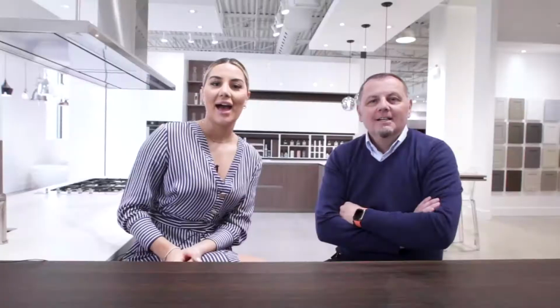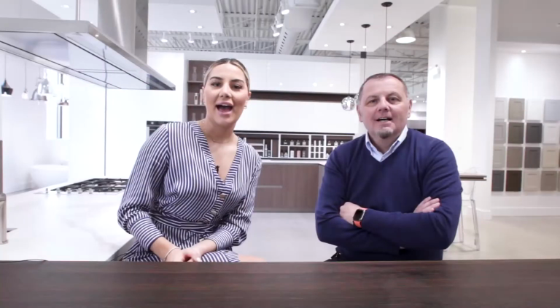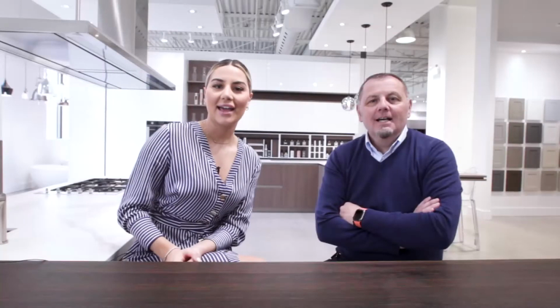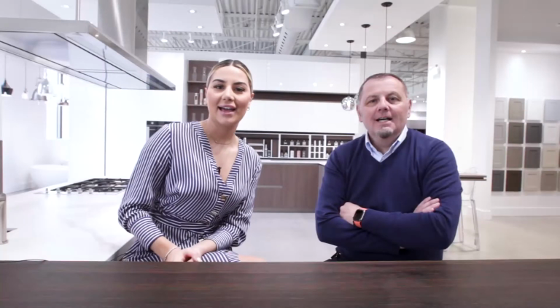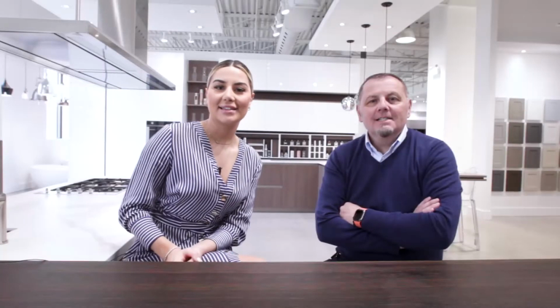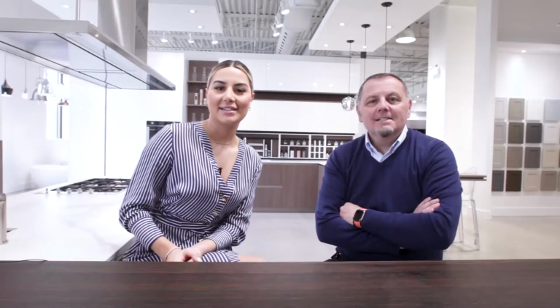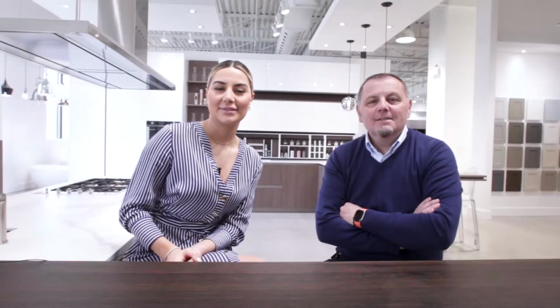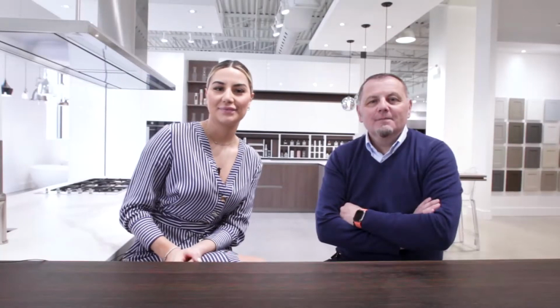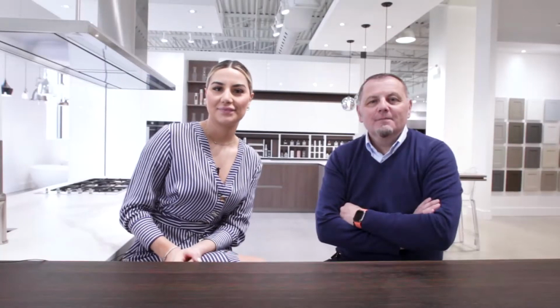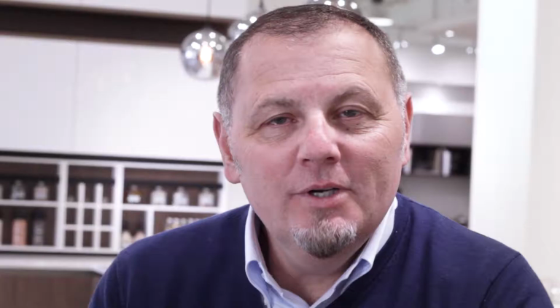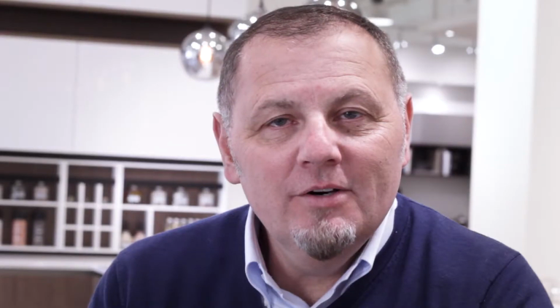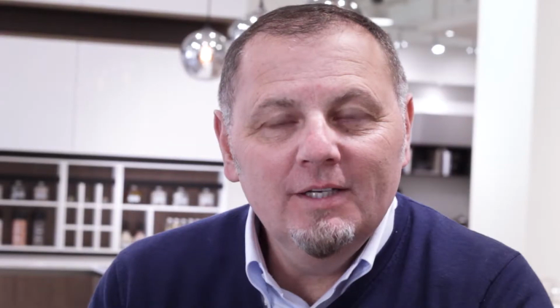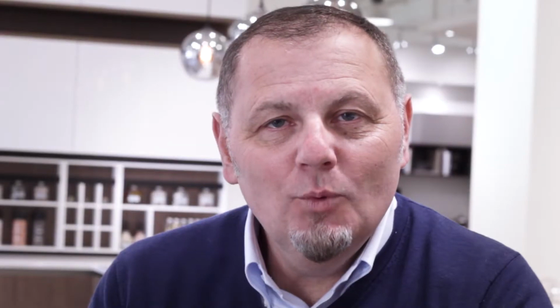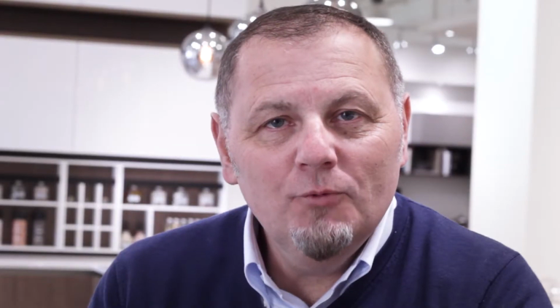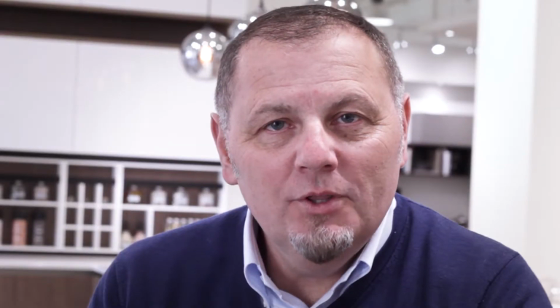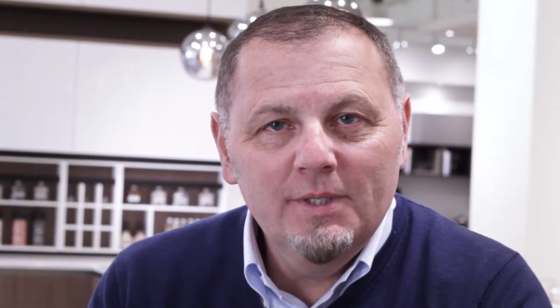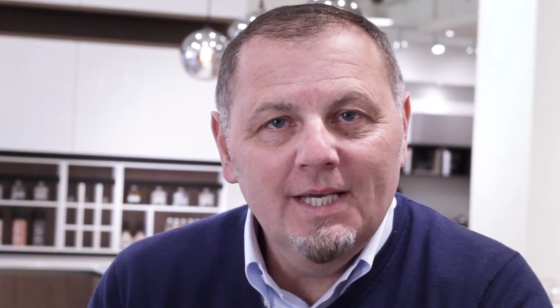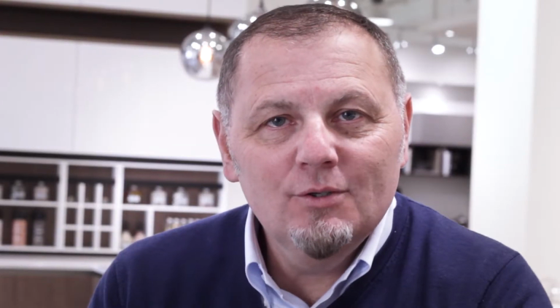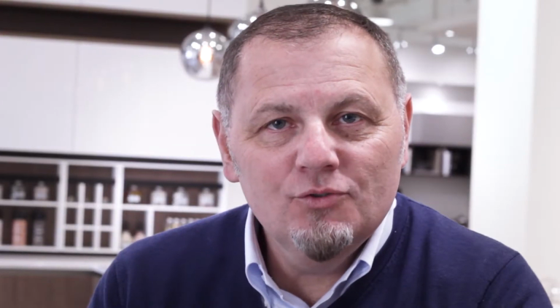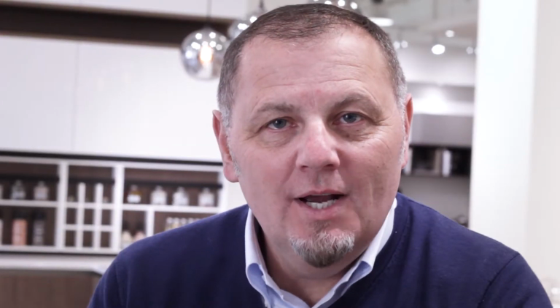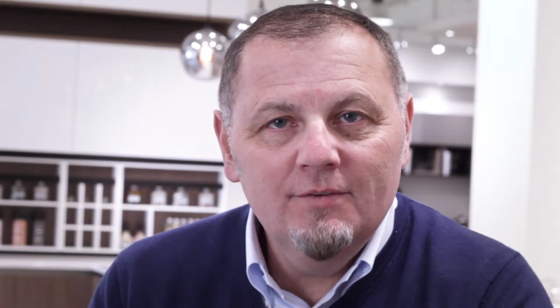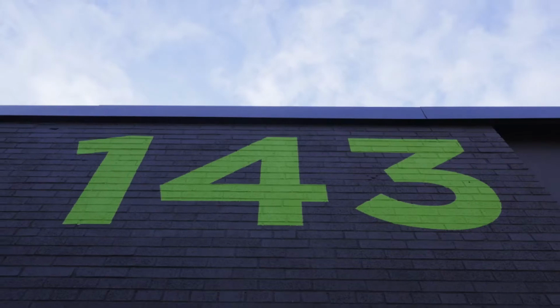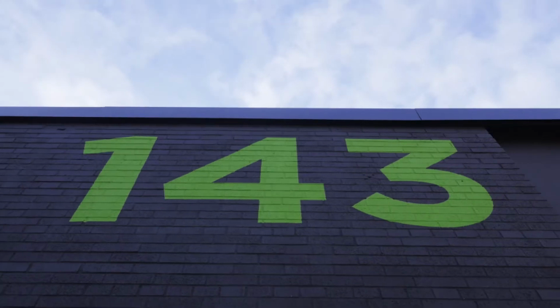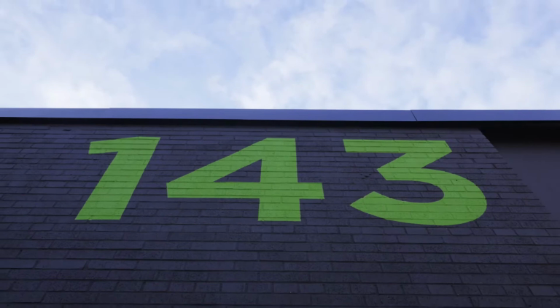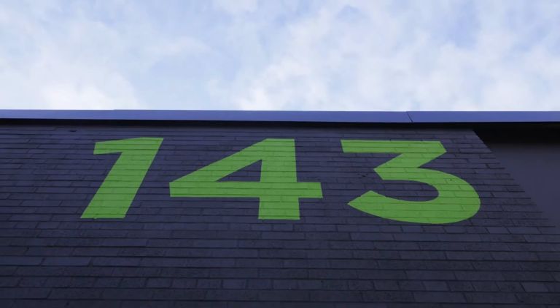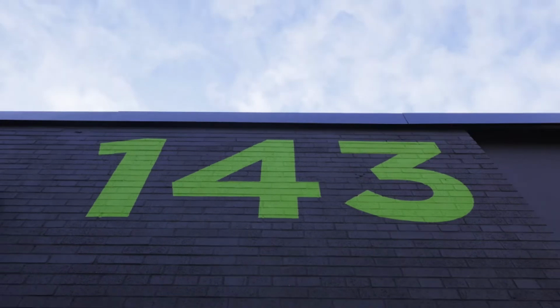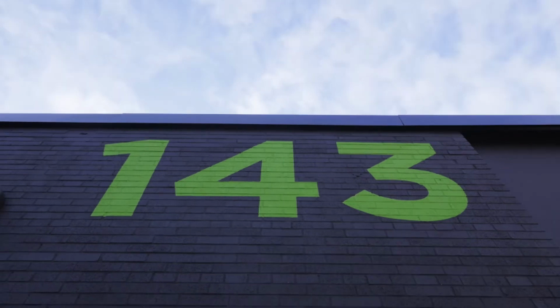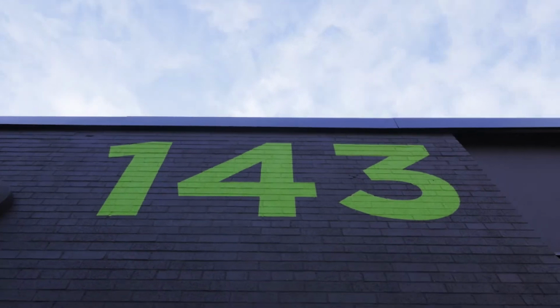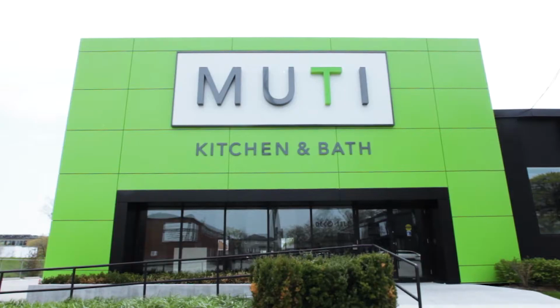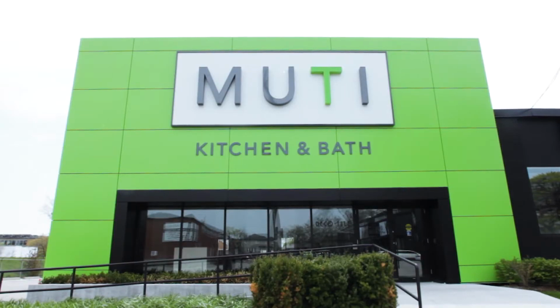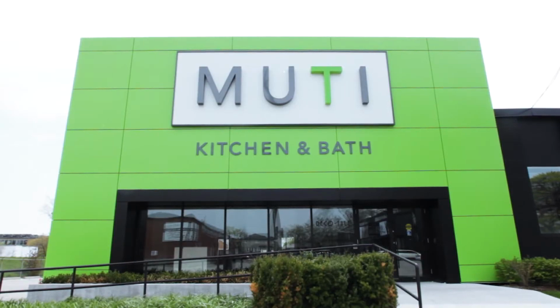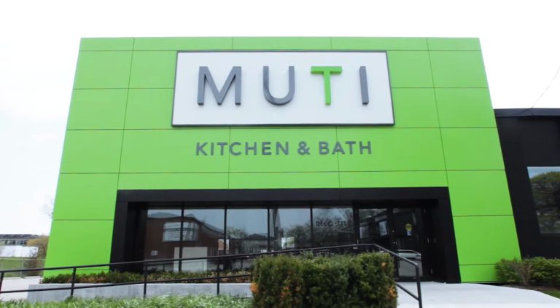Hi guys. We're here at 143 Taycos Drive, the new home for Mutti Kitchen and Bath.